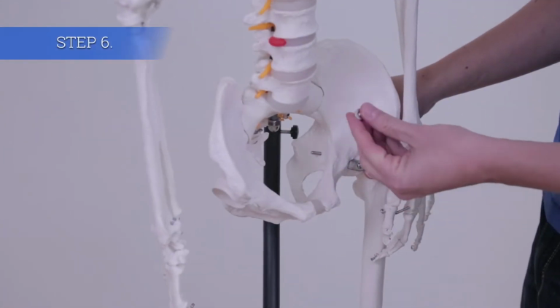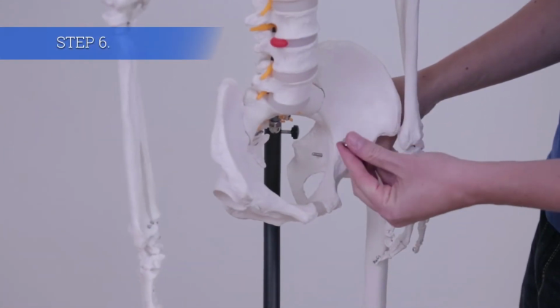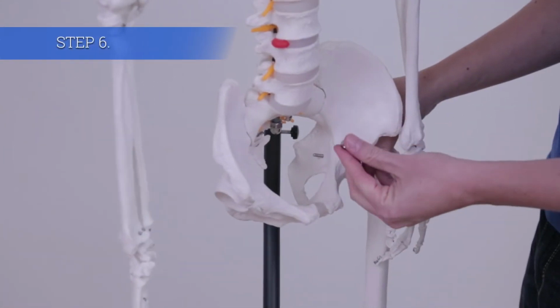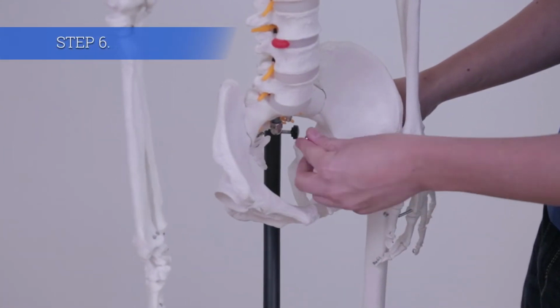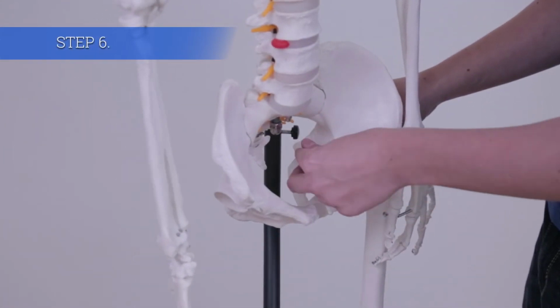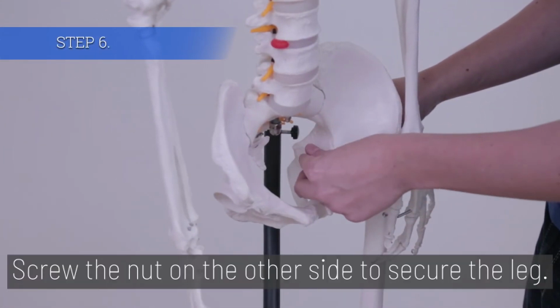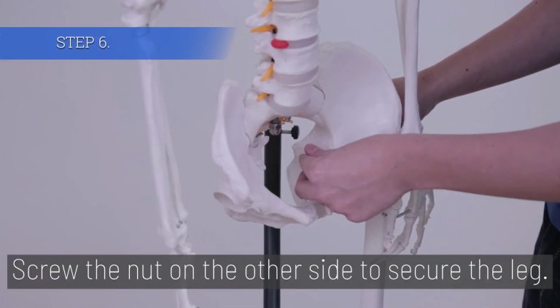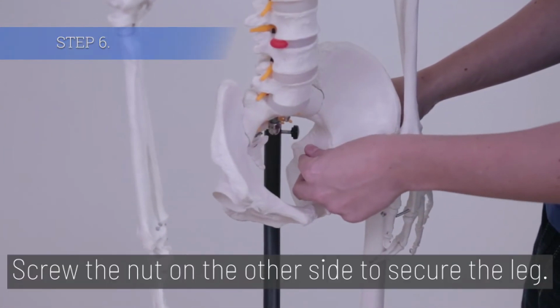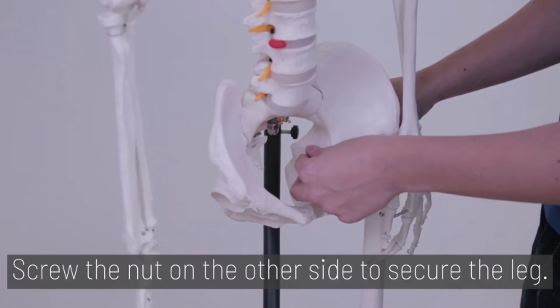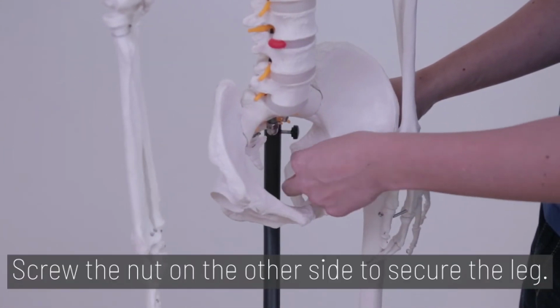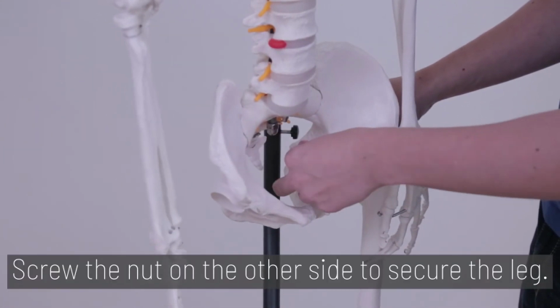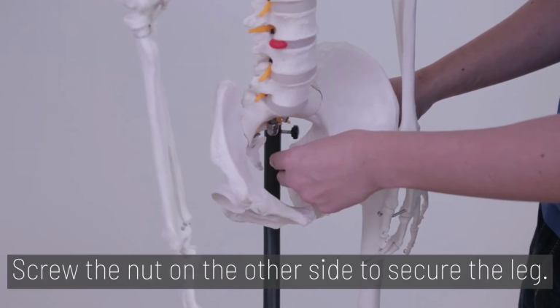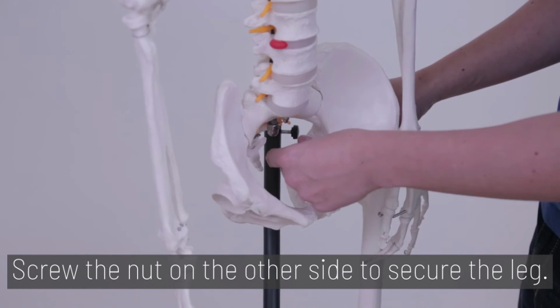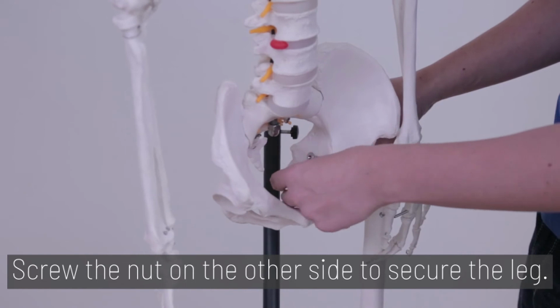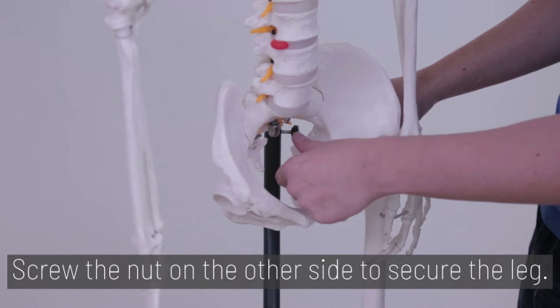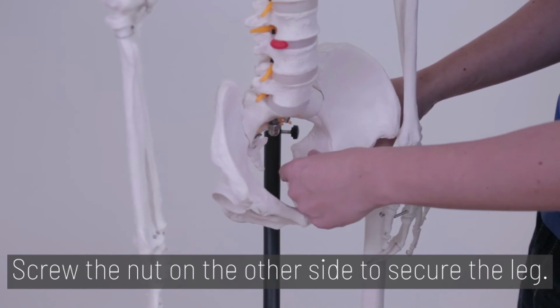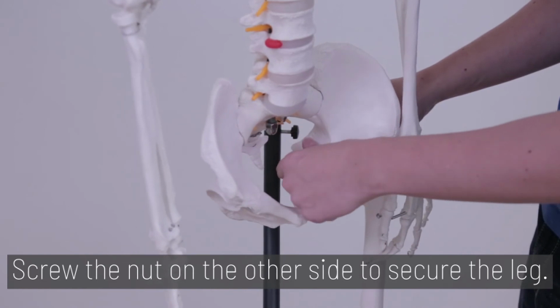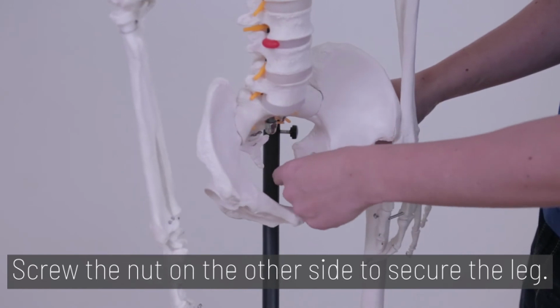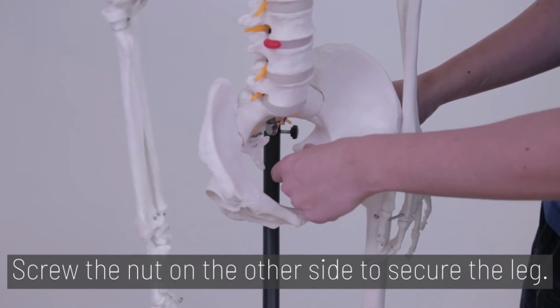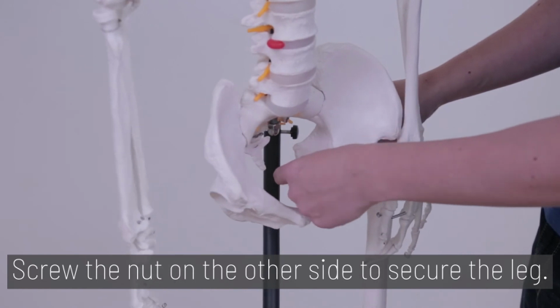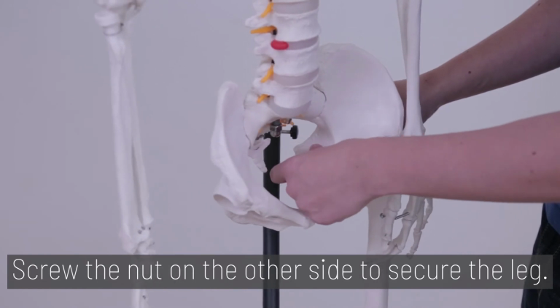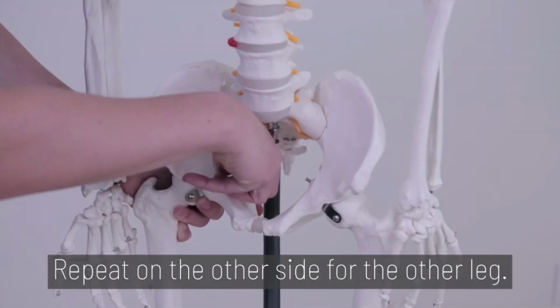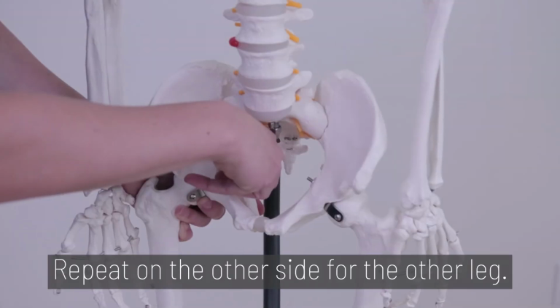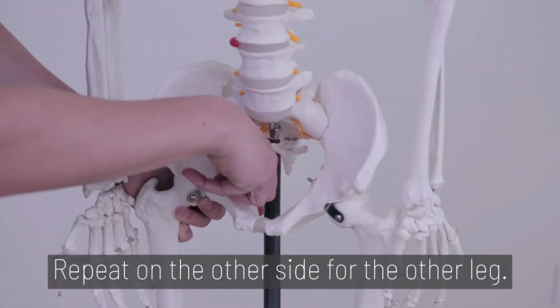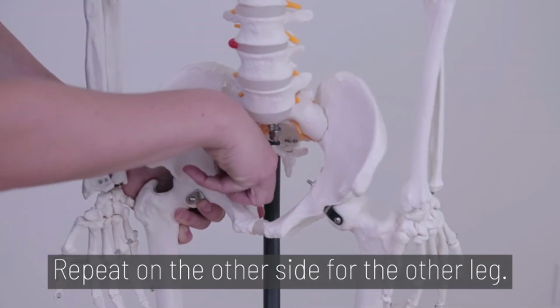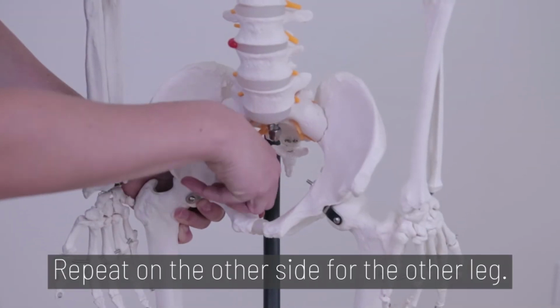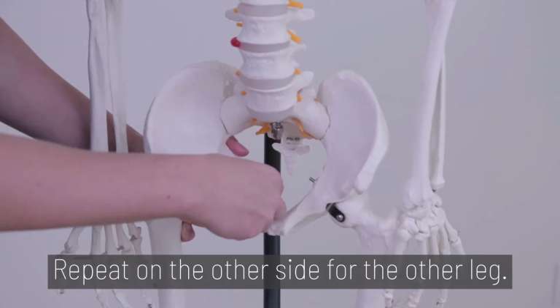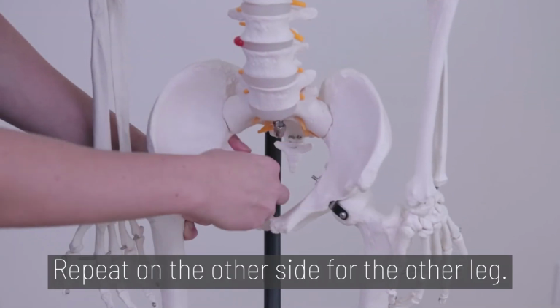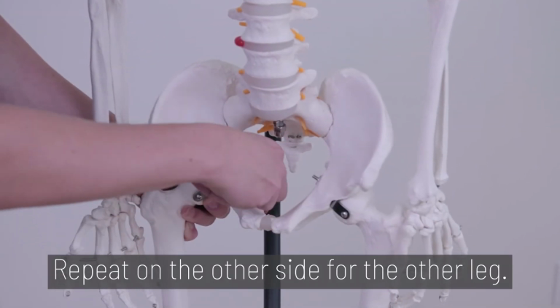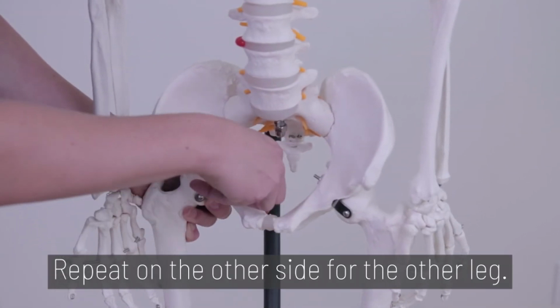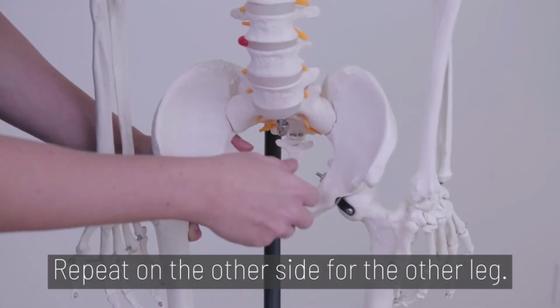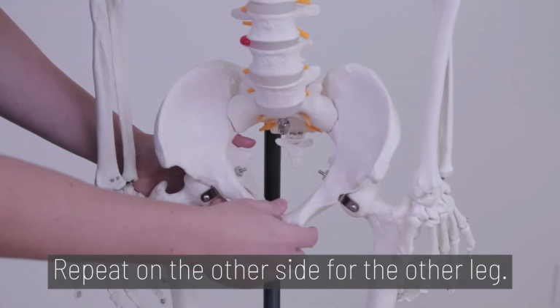Step 6. Screw the nut onto the other side to secure the leg. Repeat on the other side for the other leg.